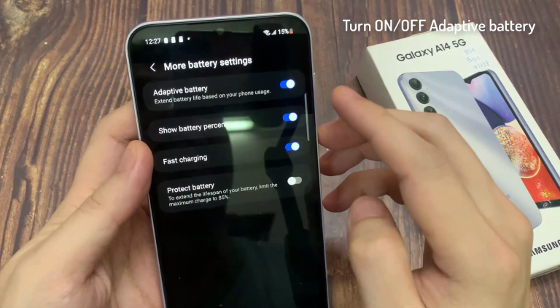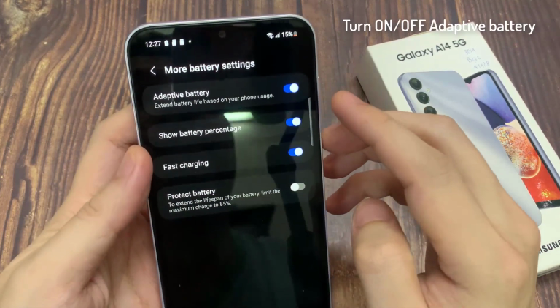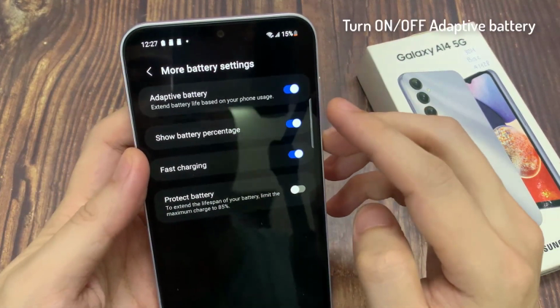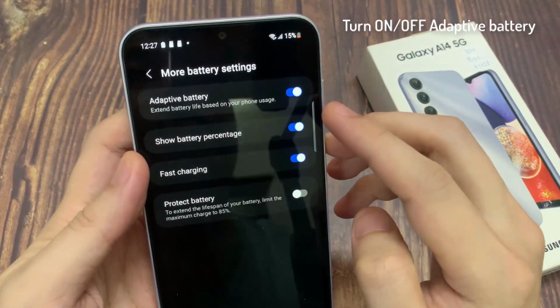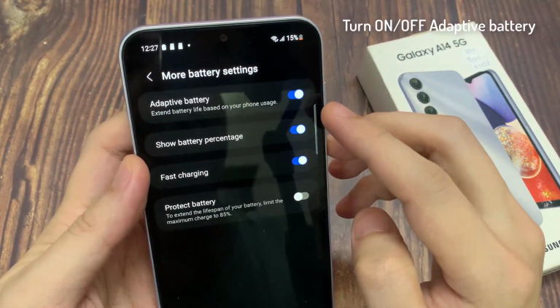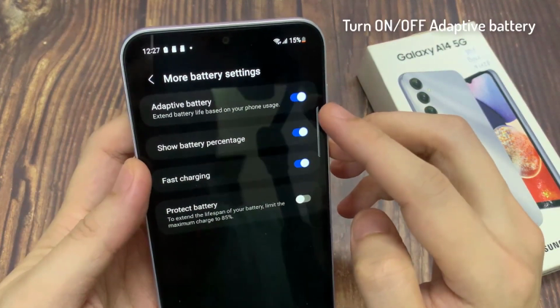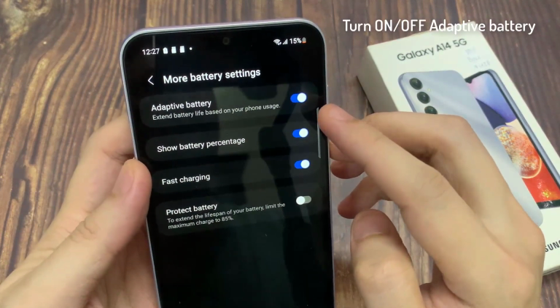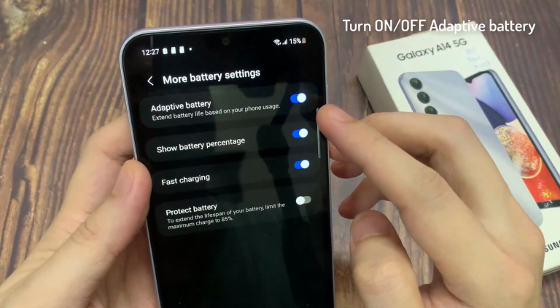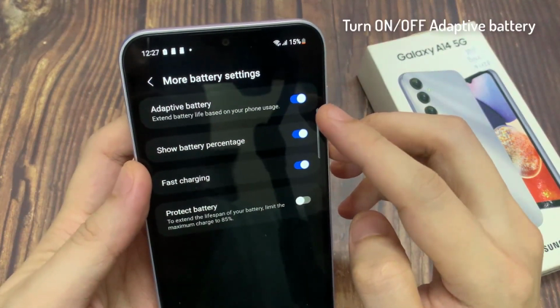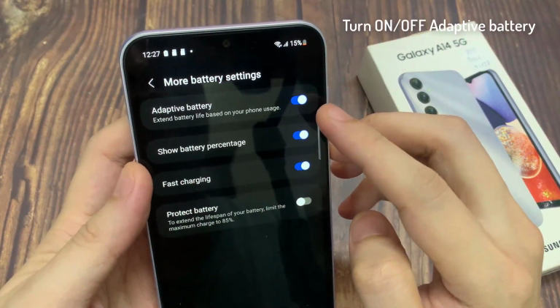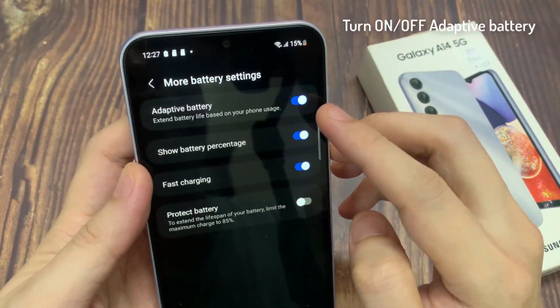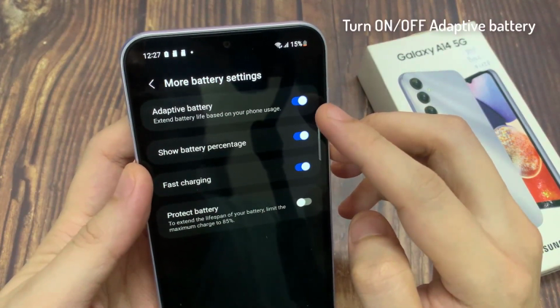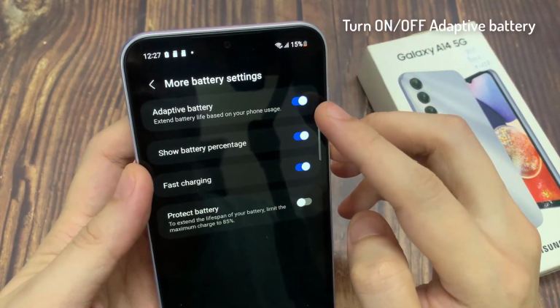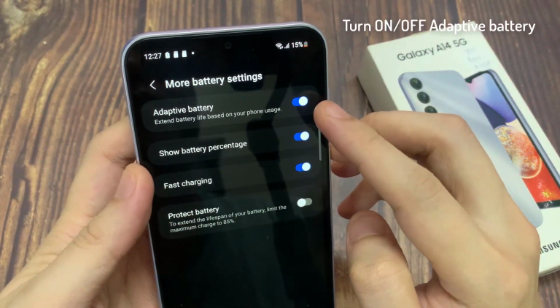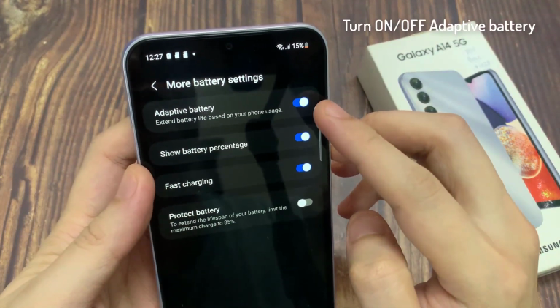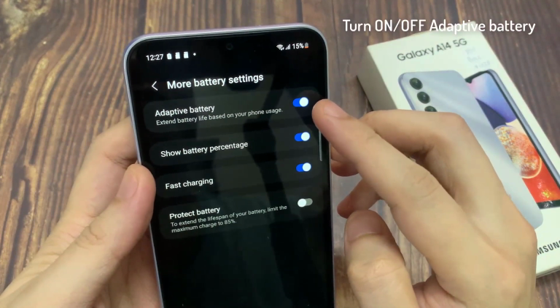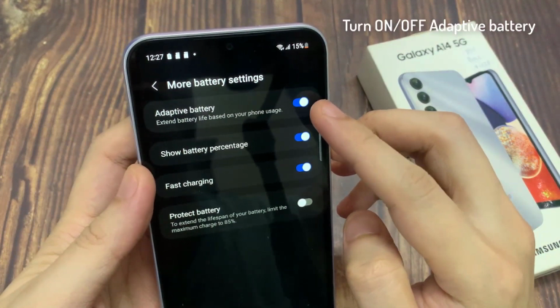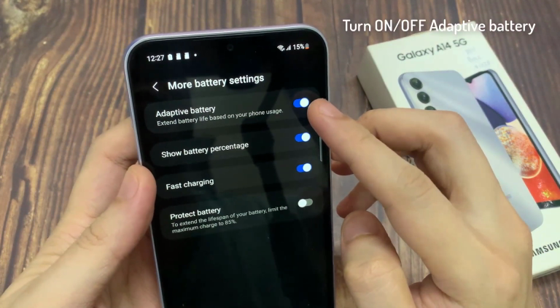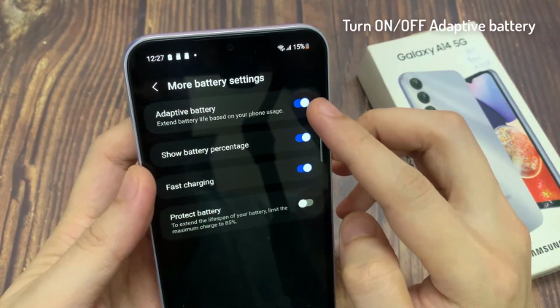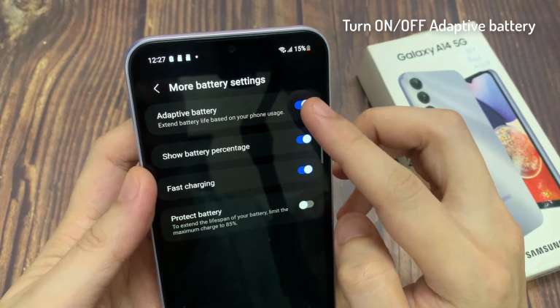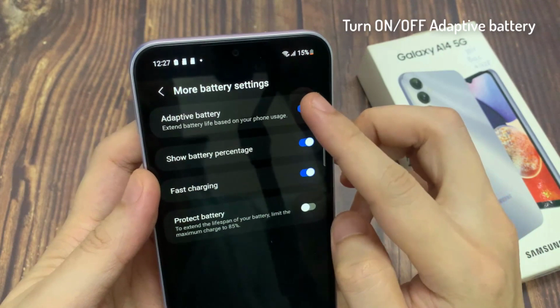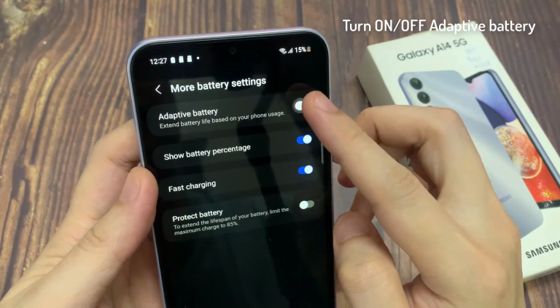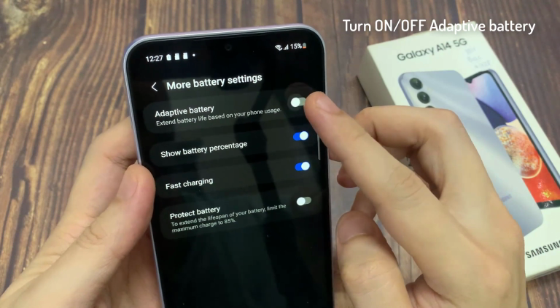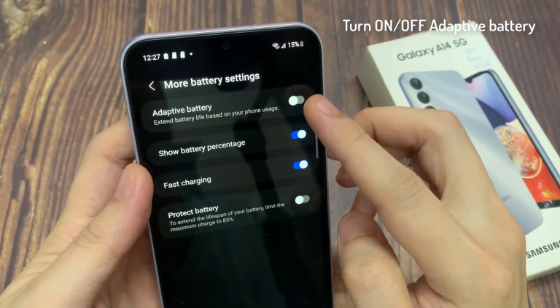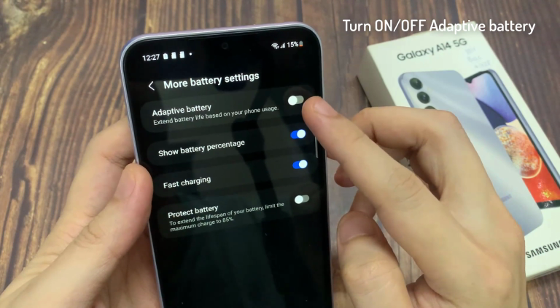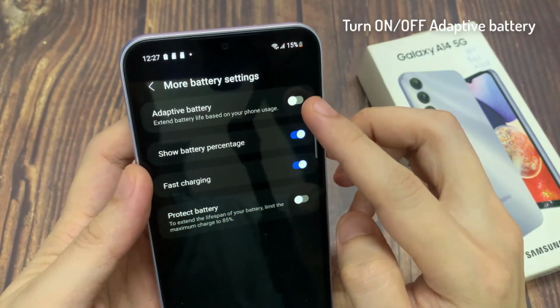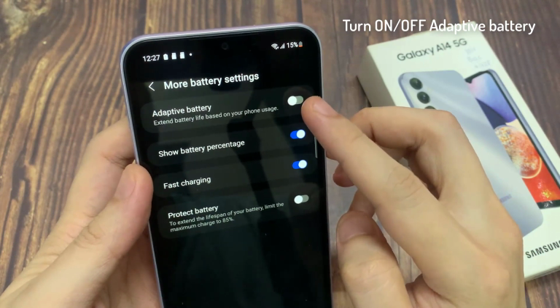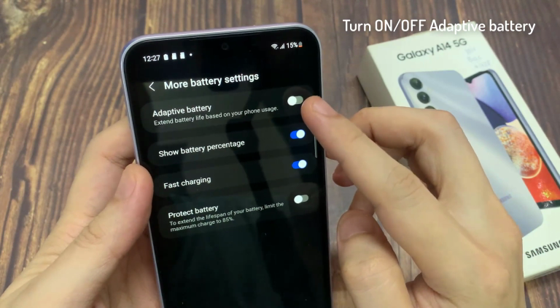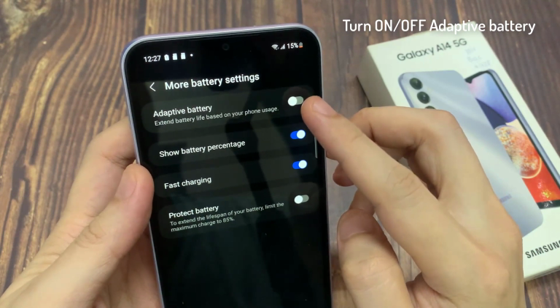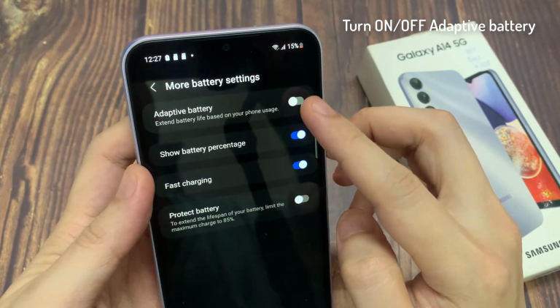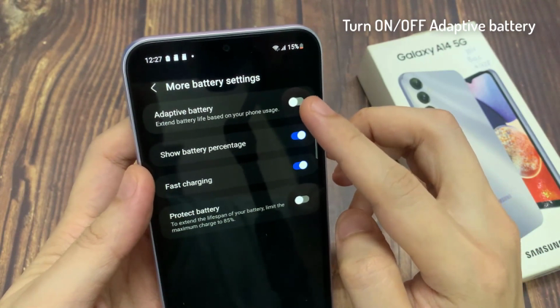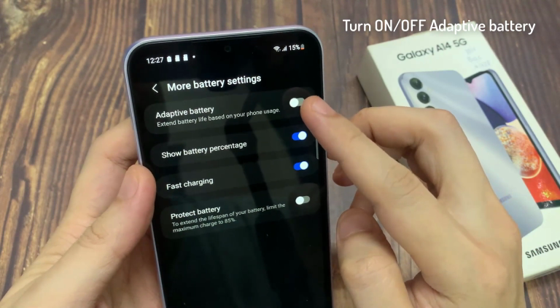In here, tap on adaptive battery, then tap on the toggle button to turn it on.